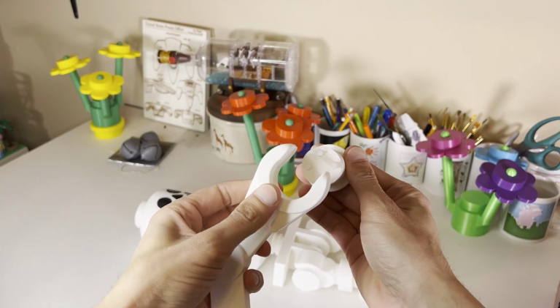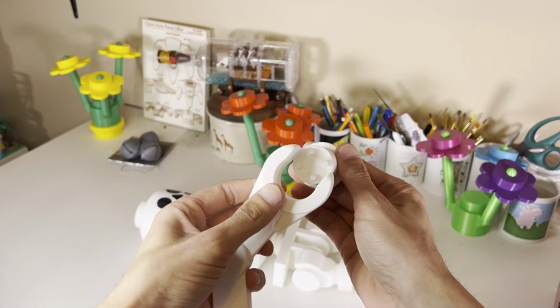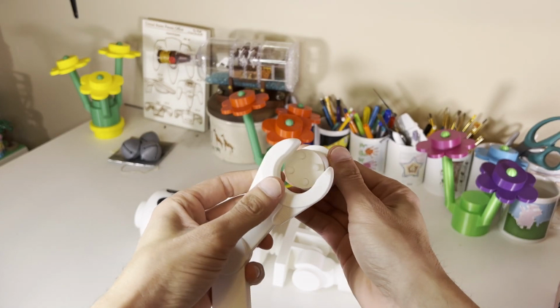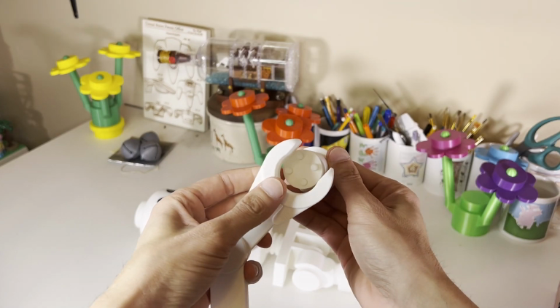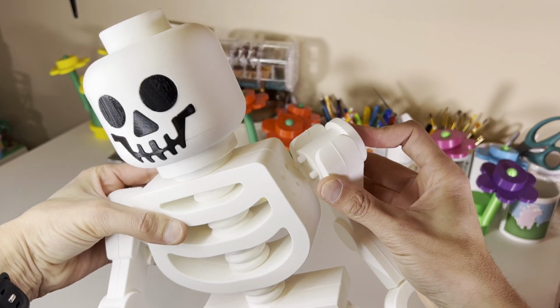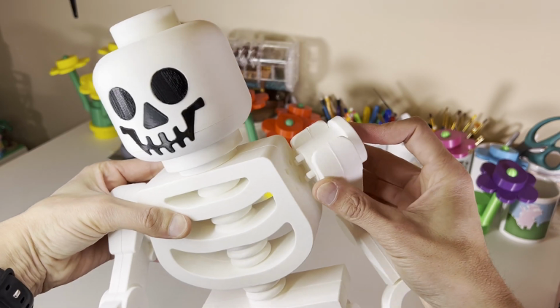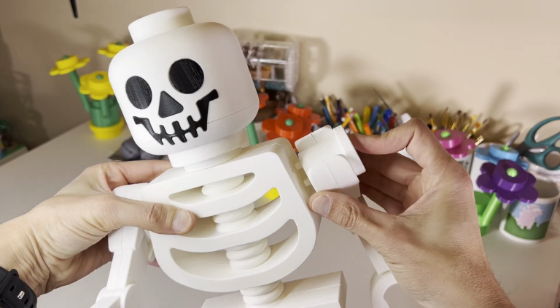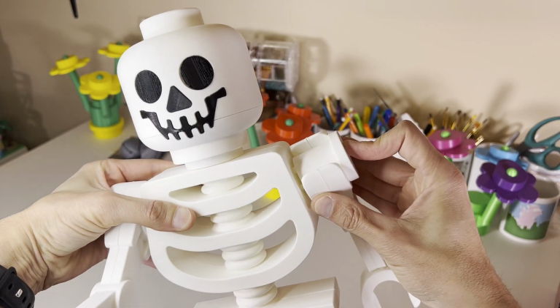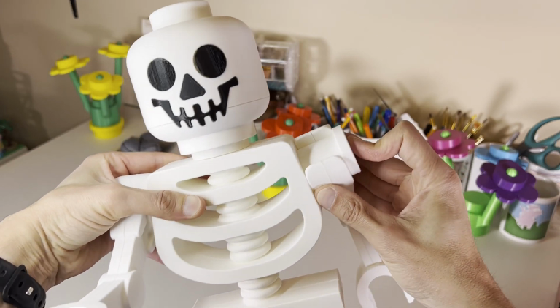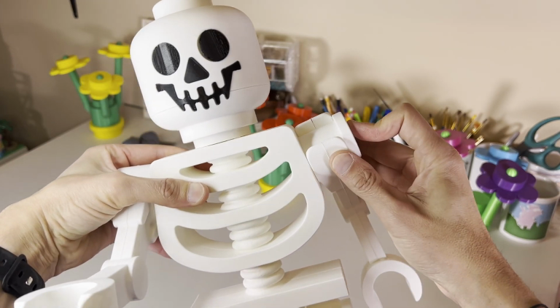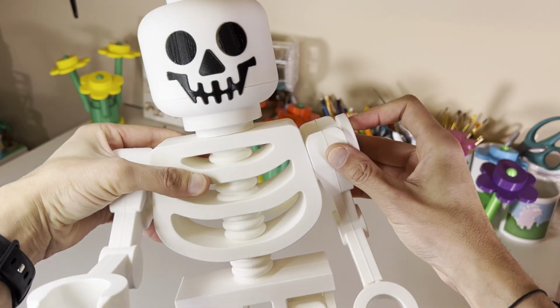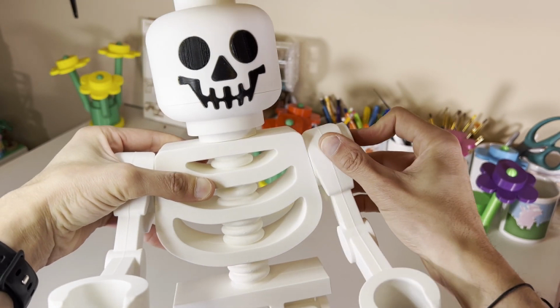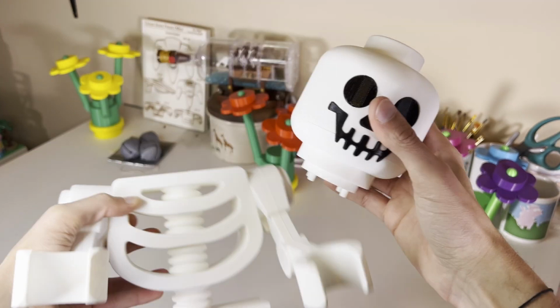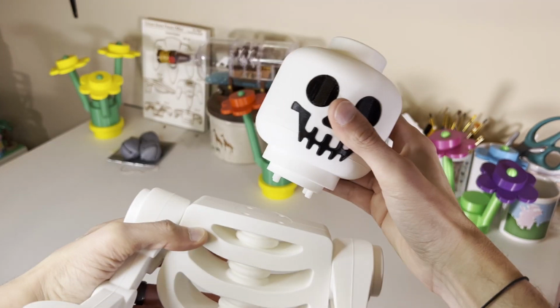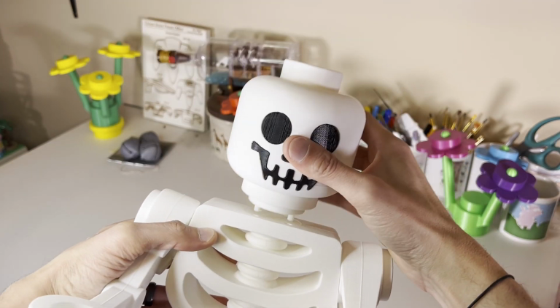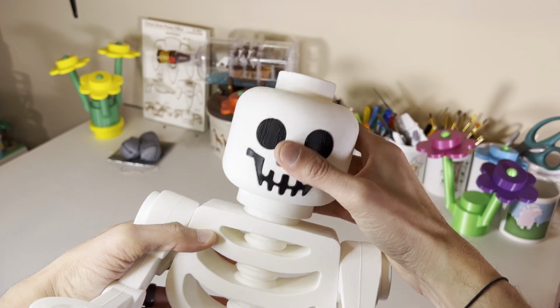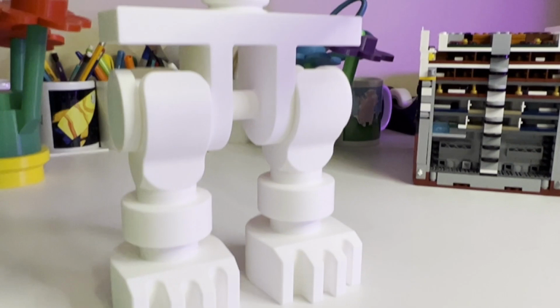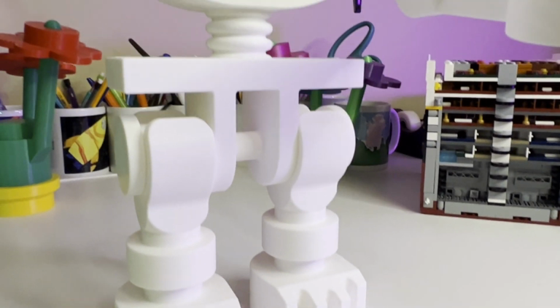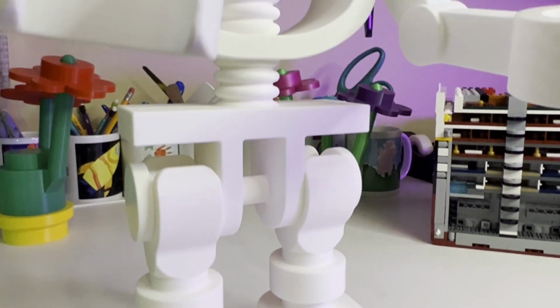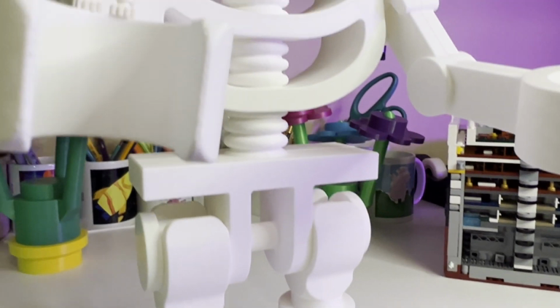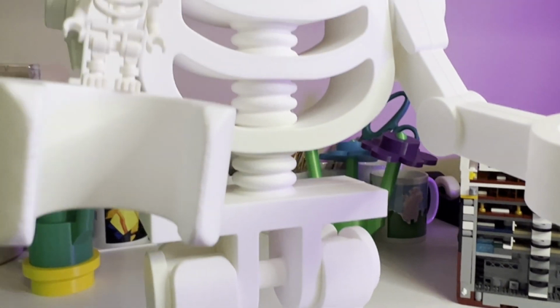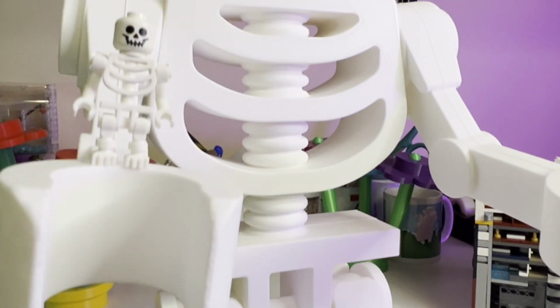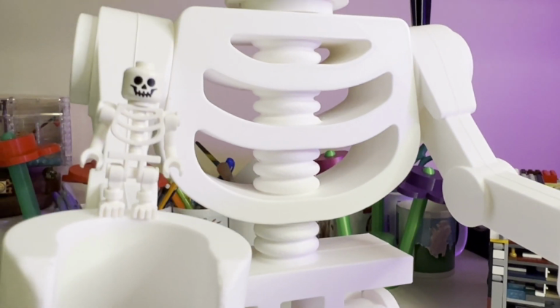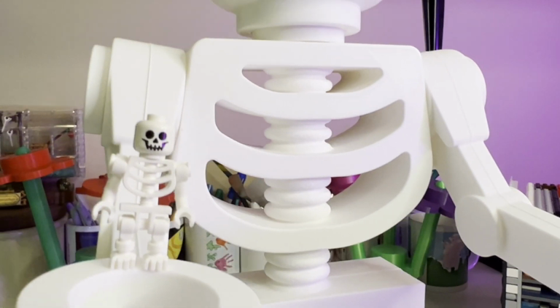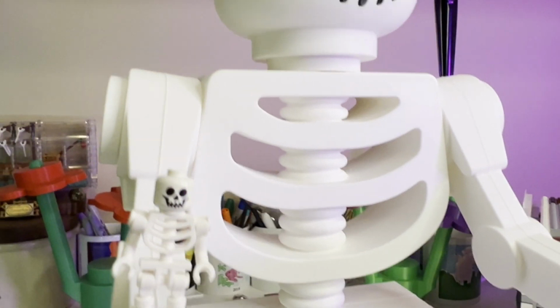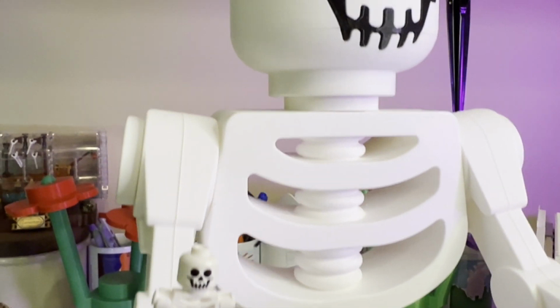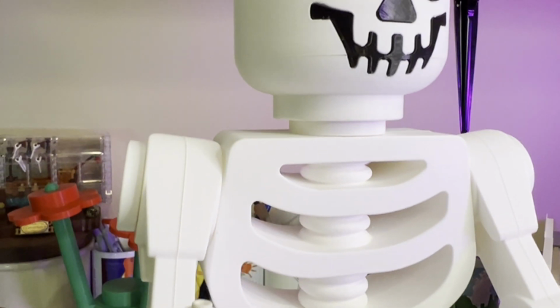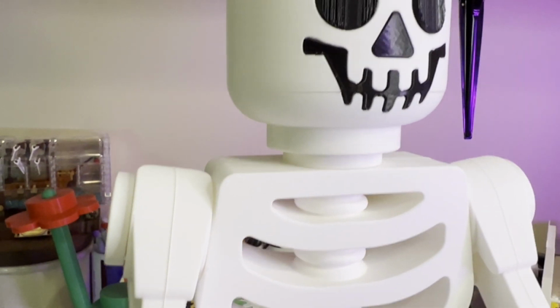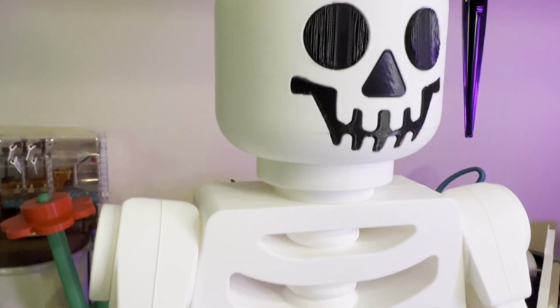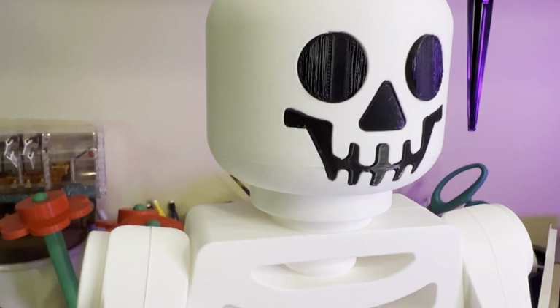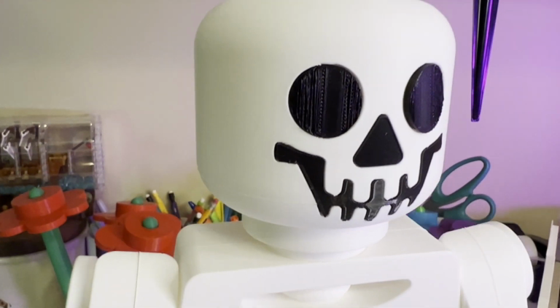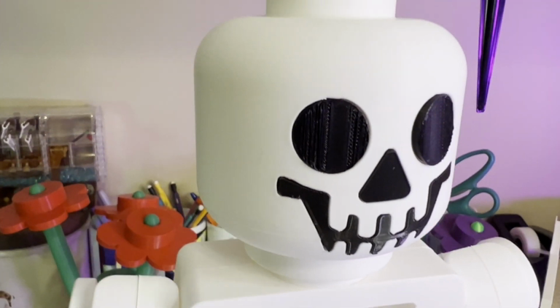Stick around till the end for some tips and tricks I've learned while putting this amazing print together. From here on out, it's all treats and no tricks.